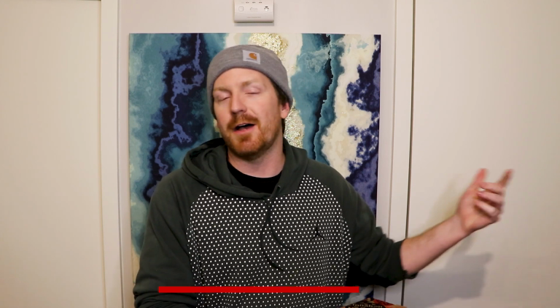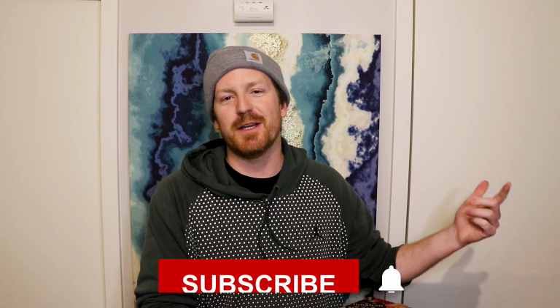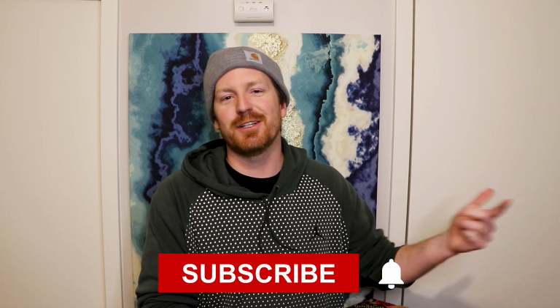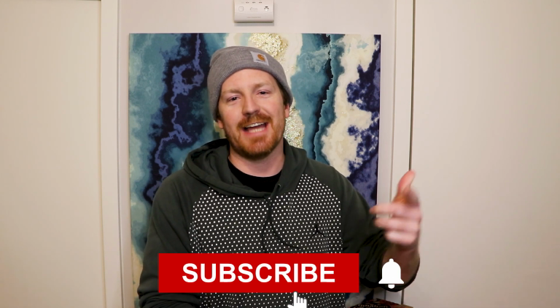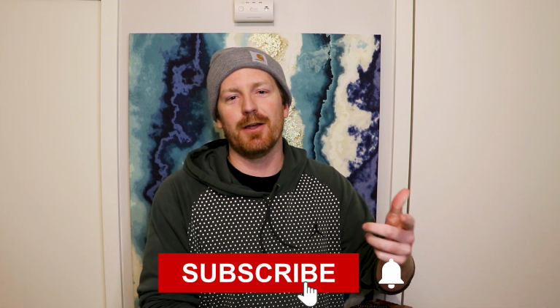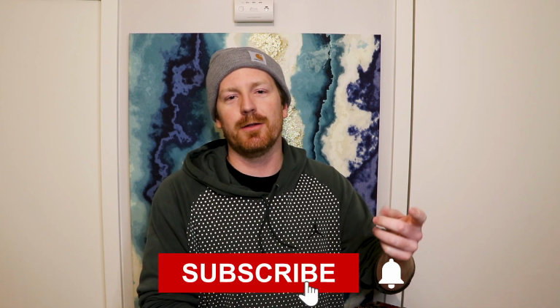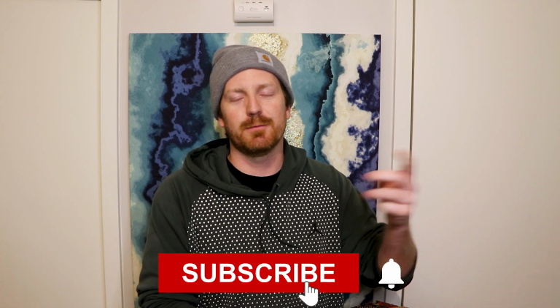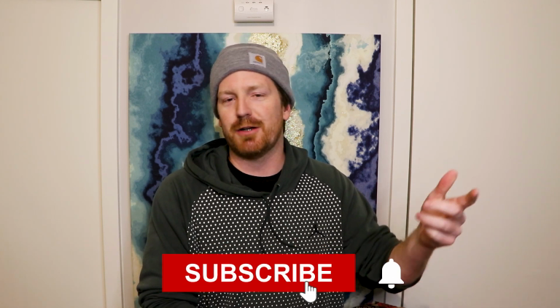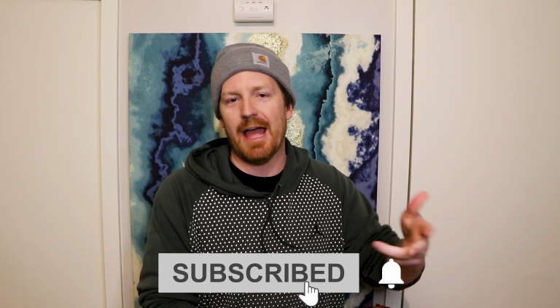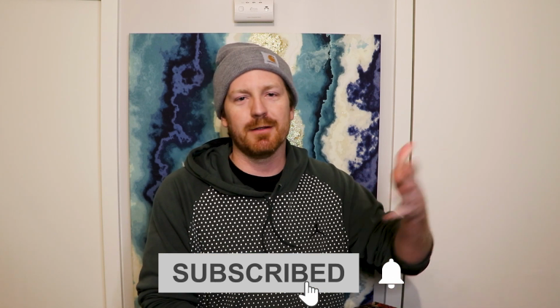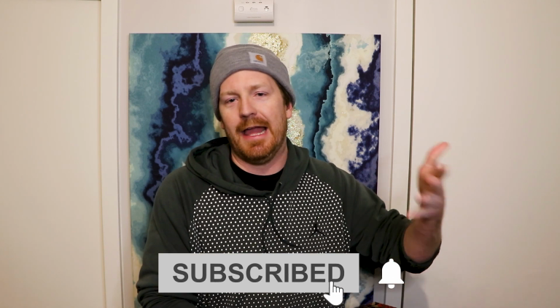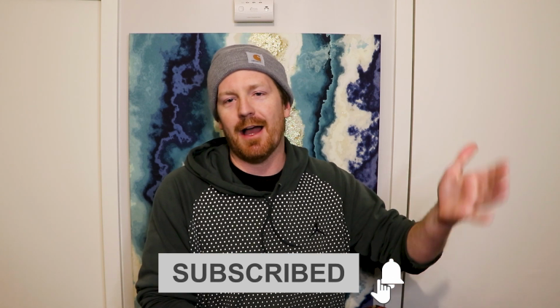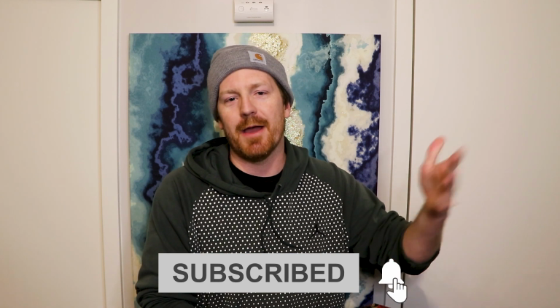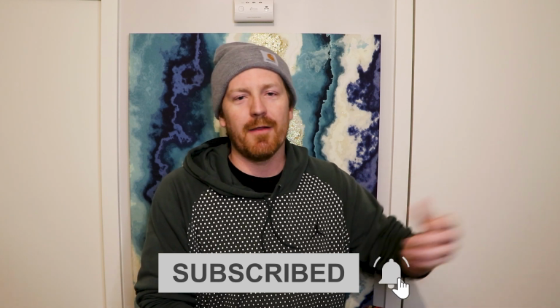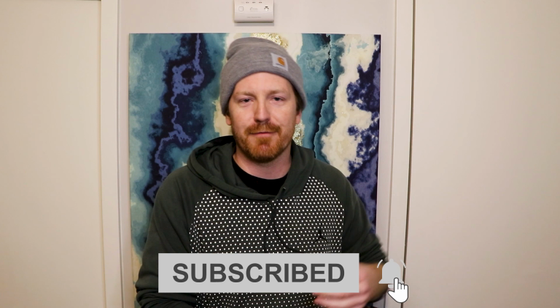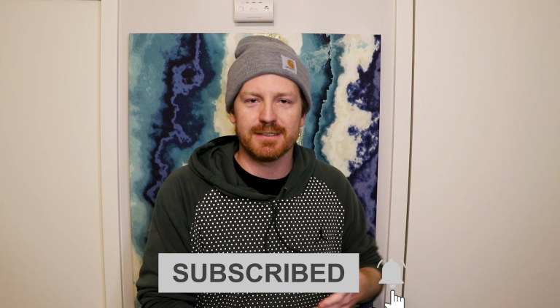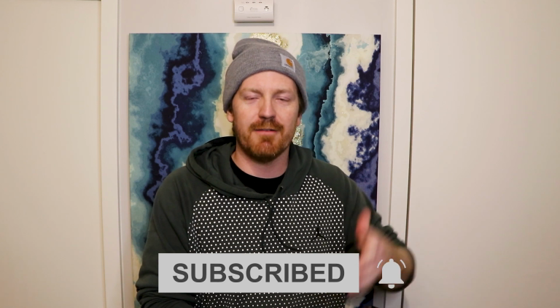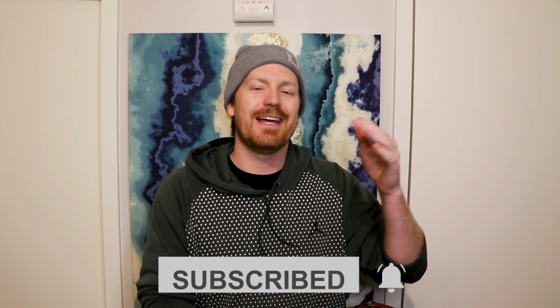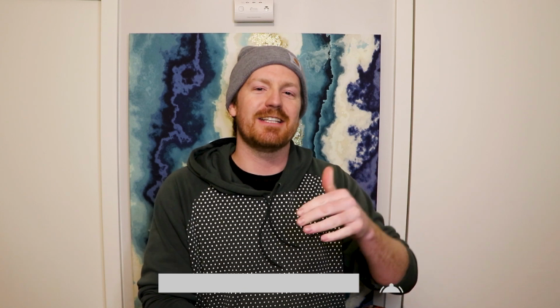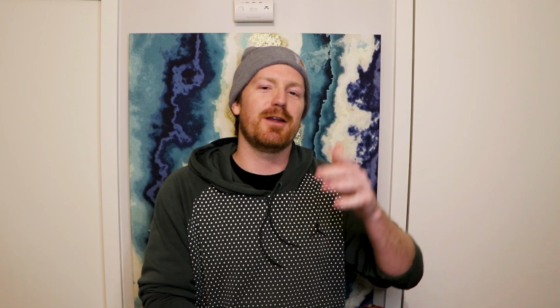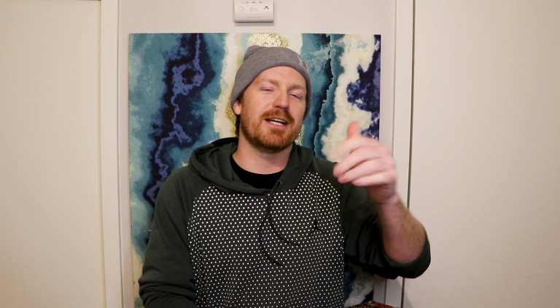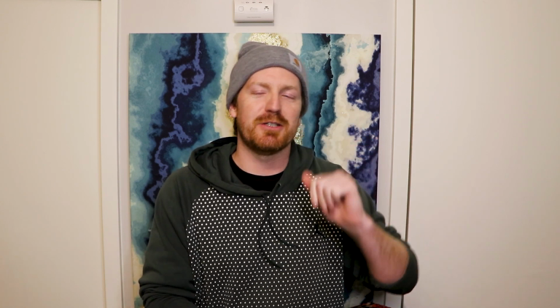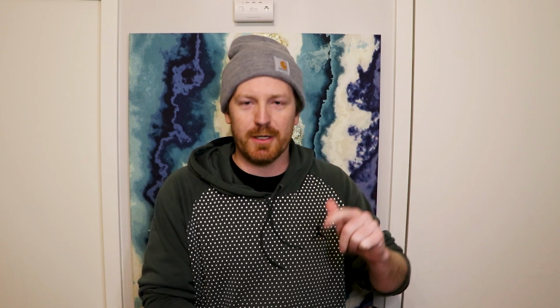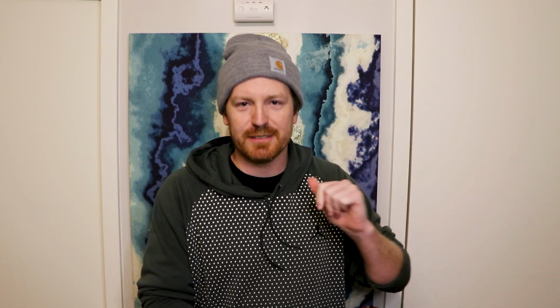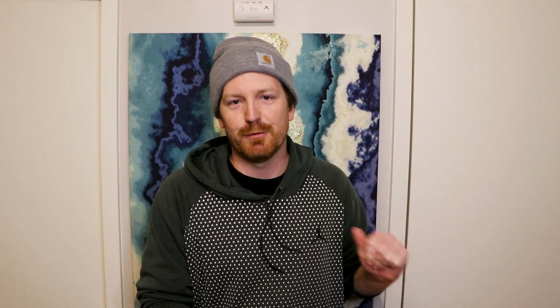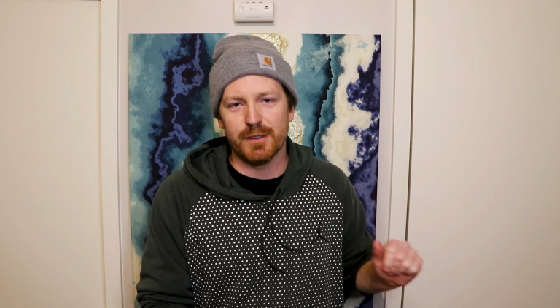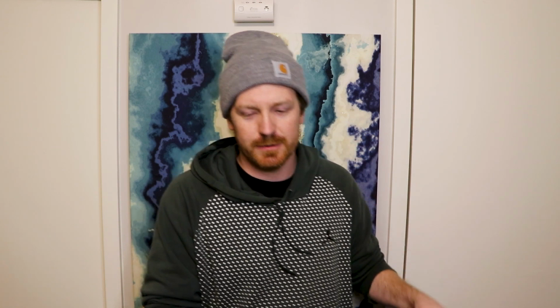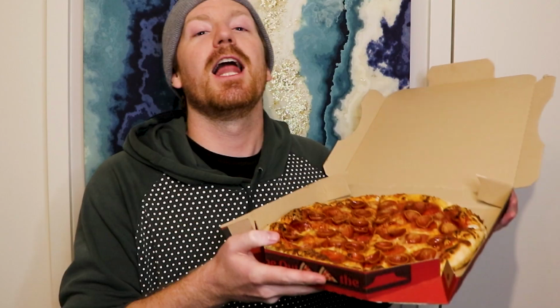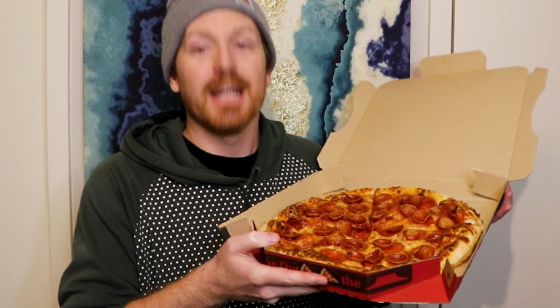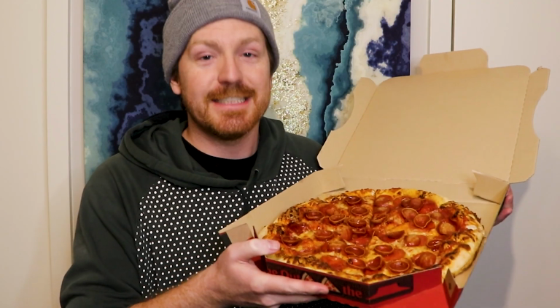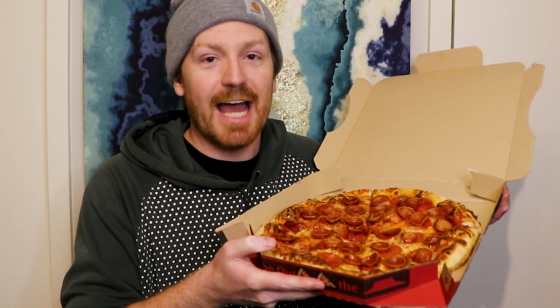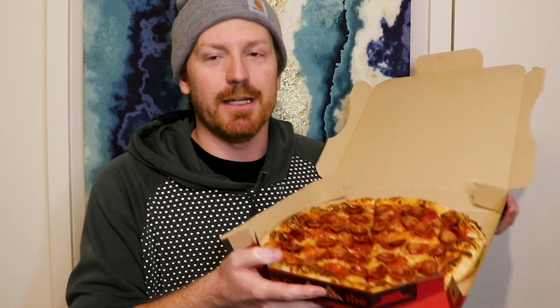Also make sure to download, subscribe, like, comment — all that fun stuff. Let me know you guys are enjoying these food reviews. Let's dive in.